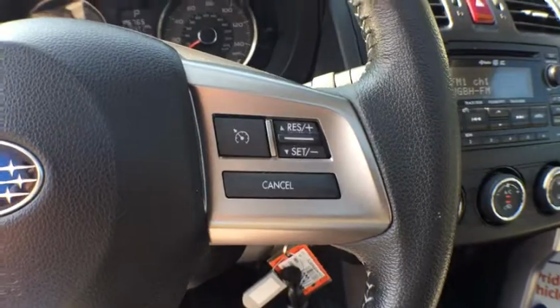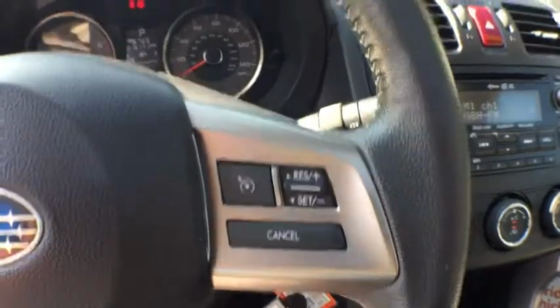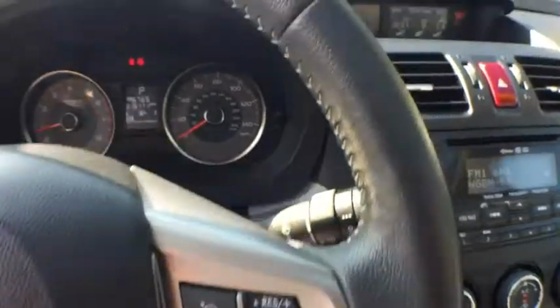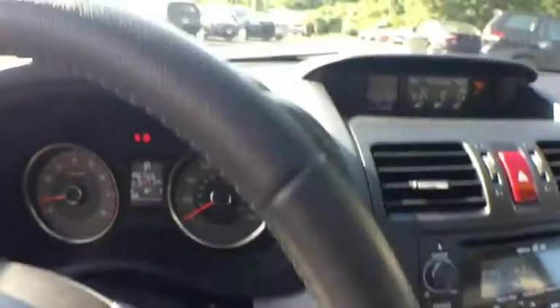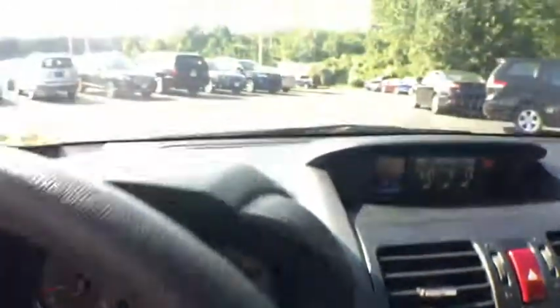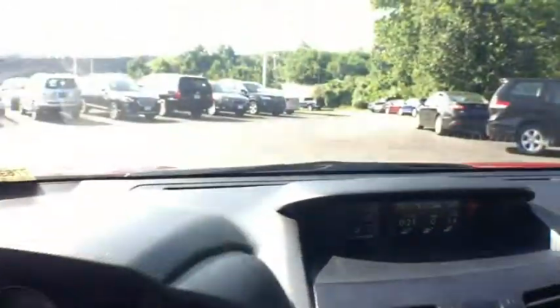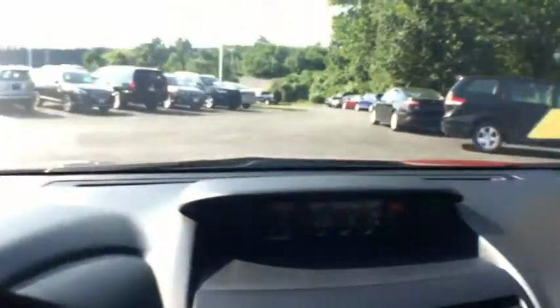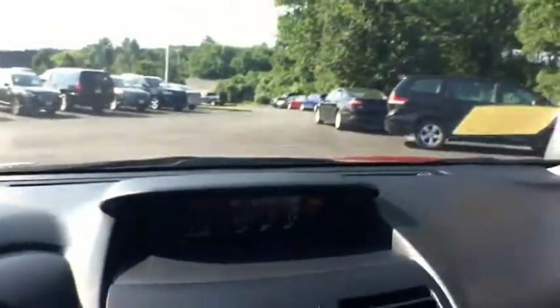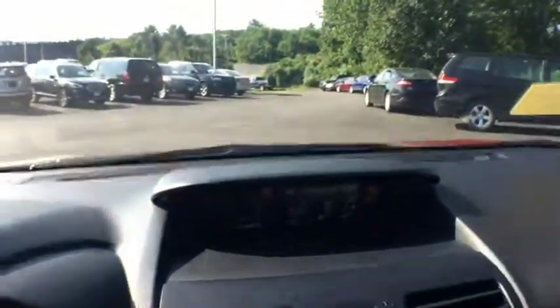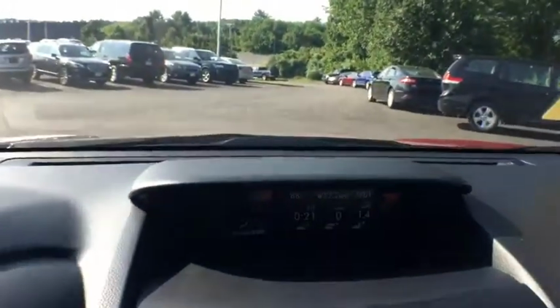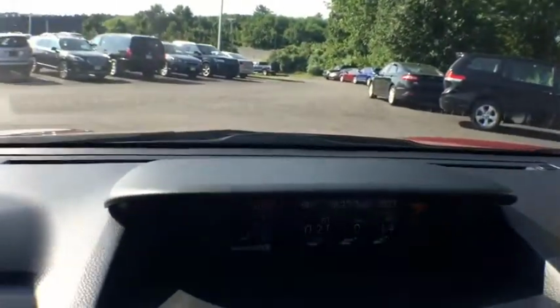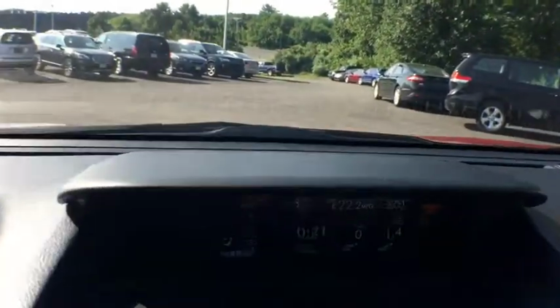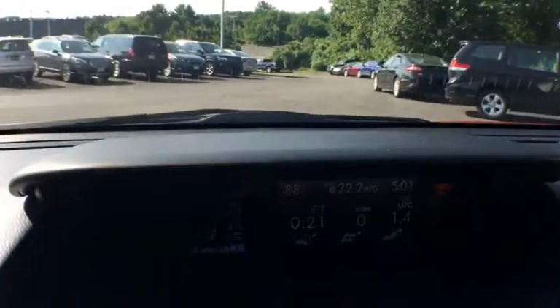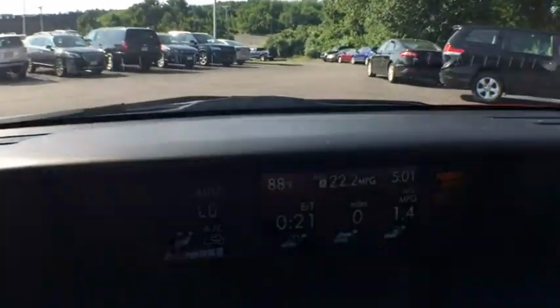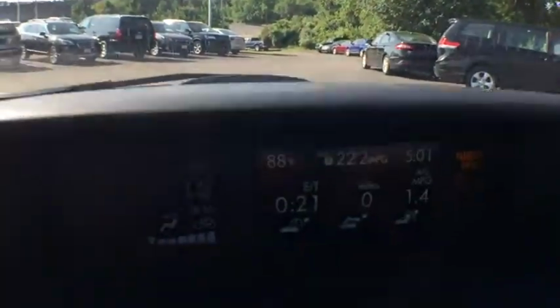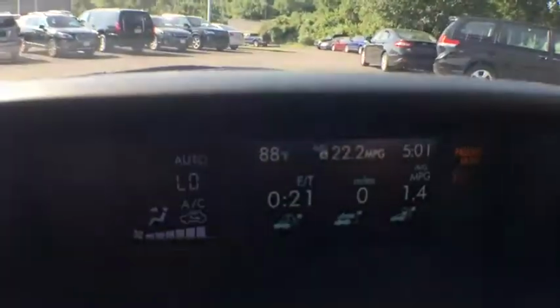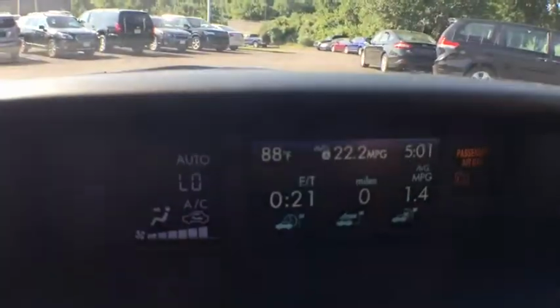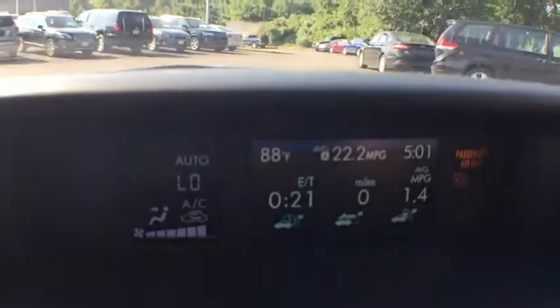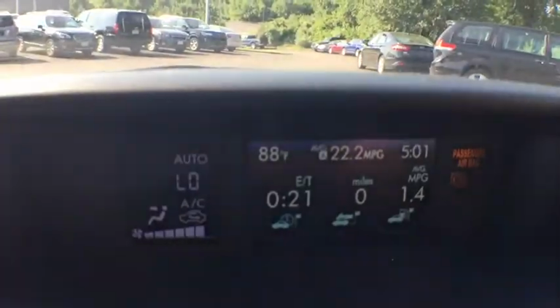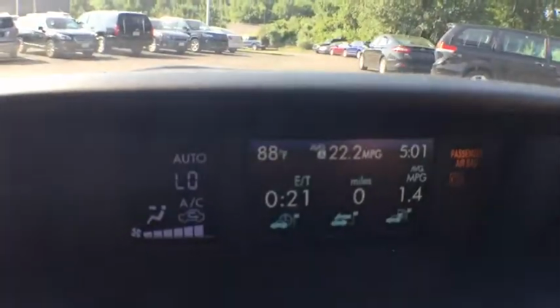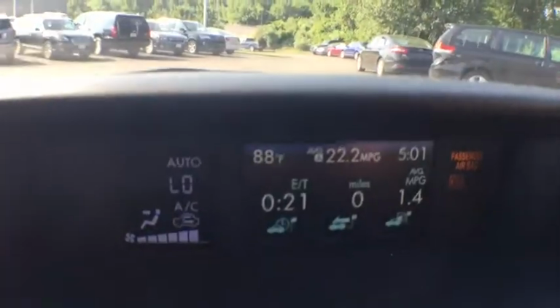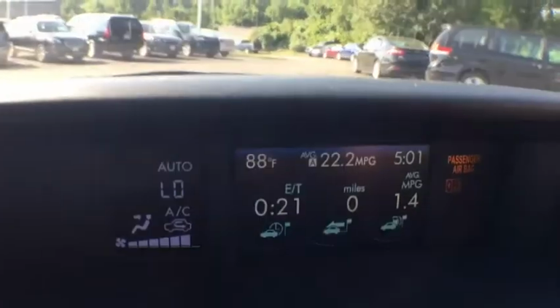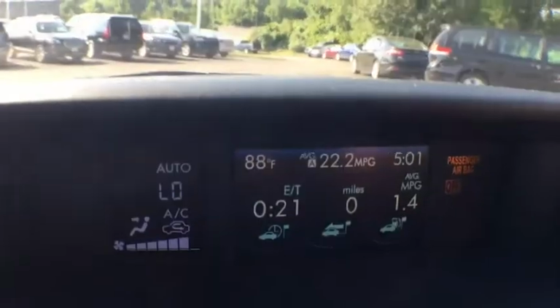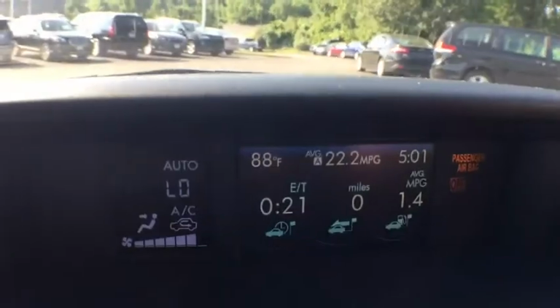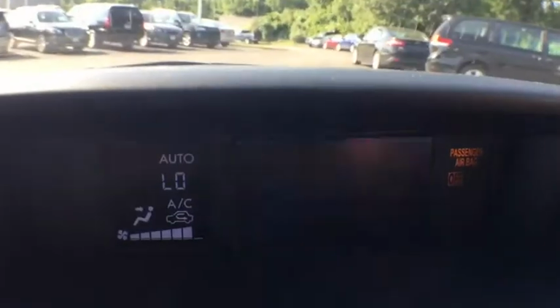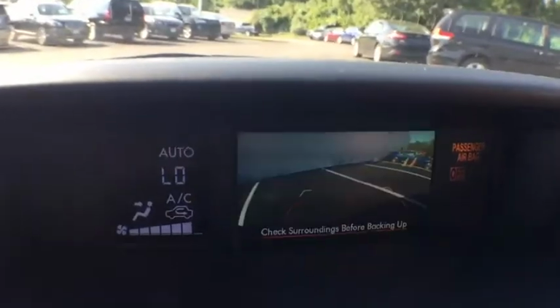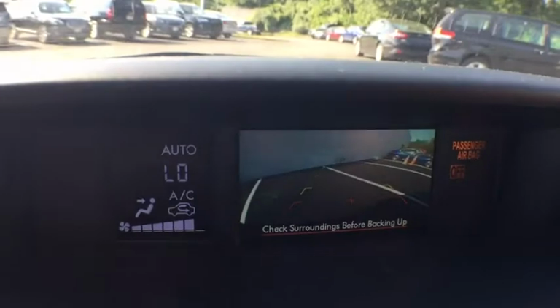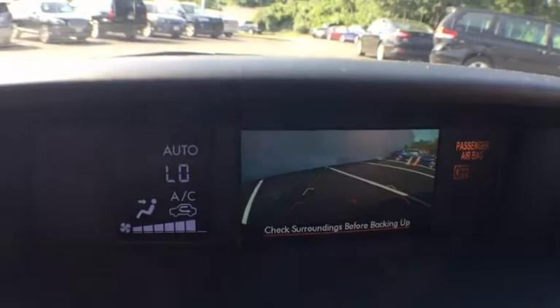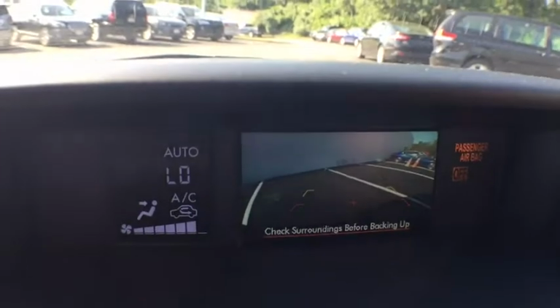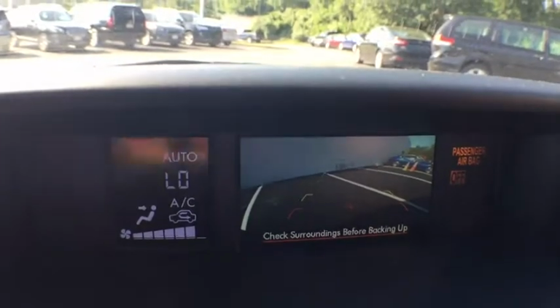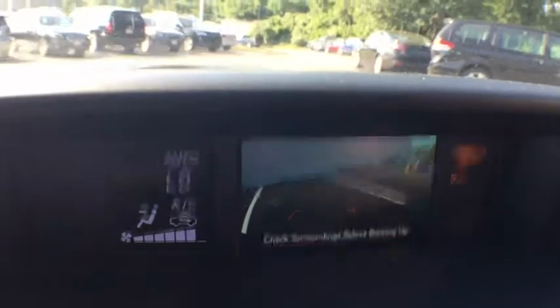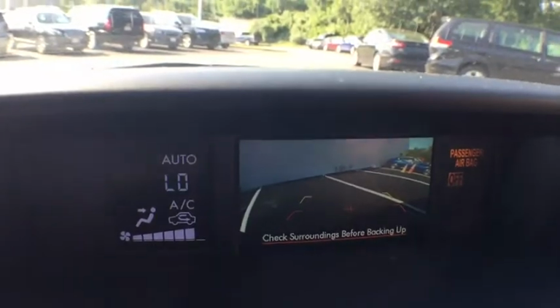Heated front seats, remote keyless entry, overhead console, tachometer, power moonroof, brake assist.